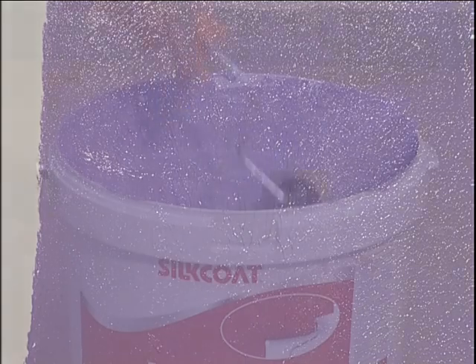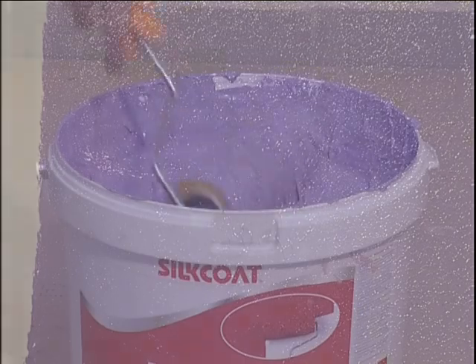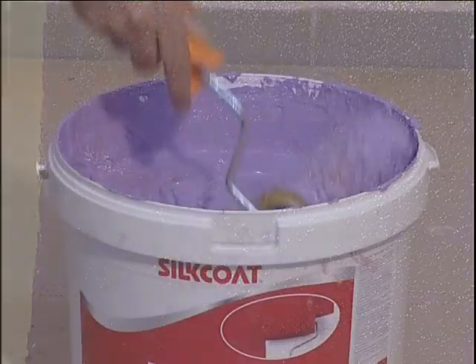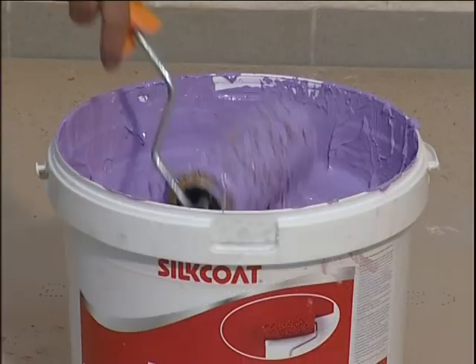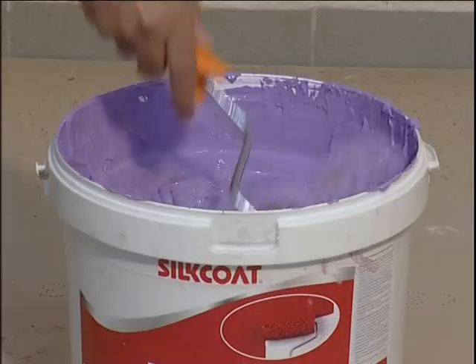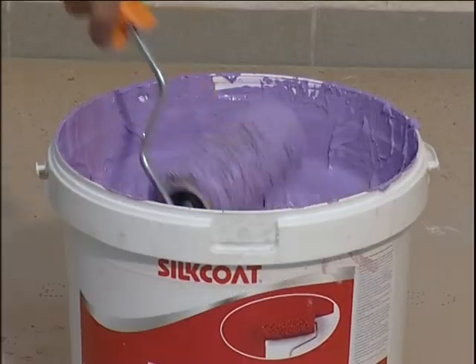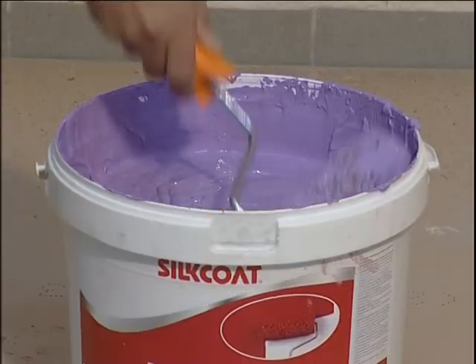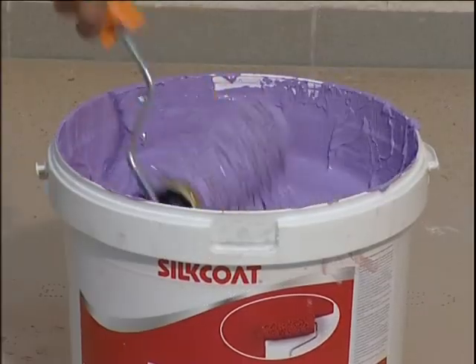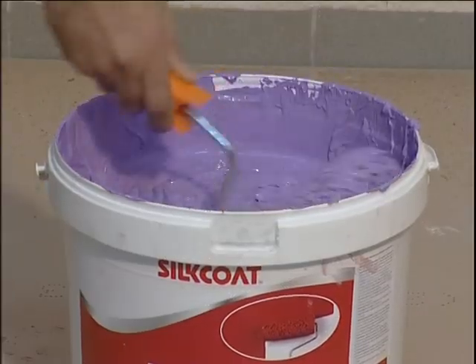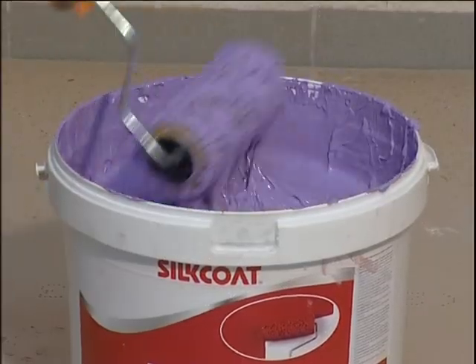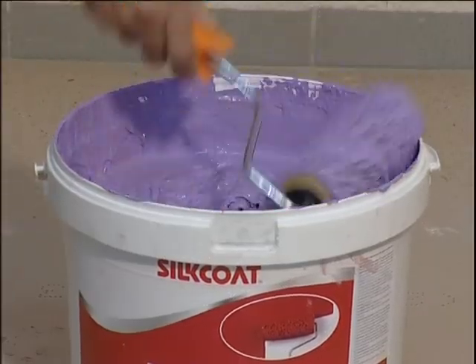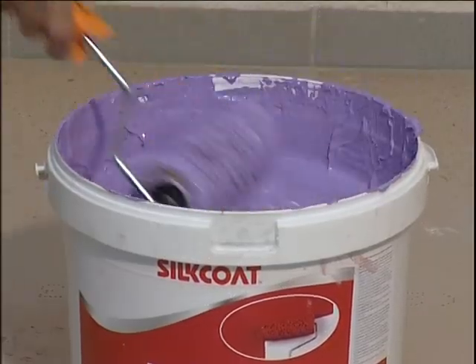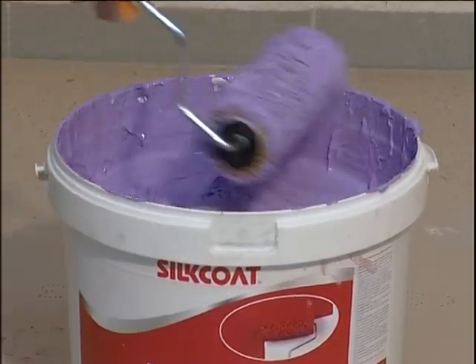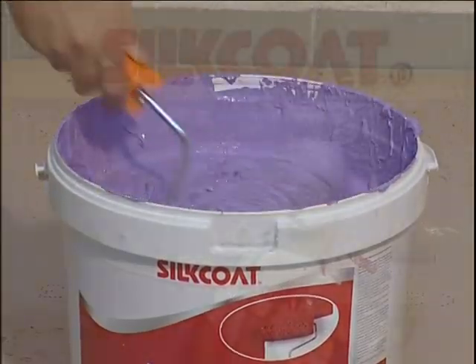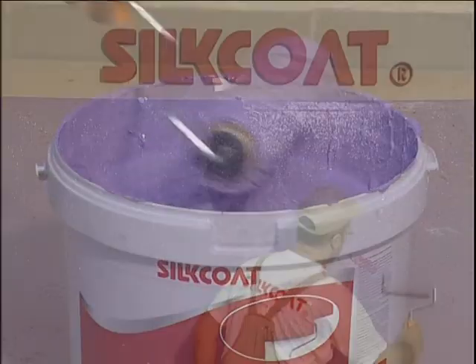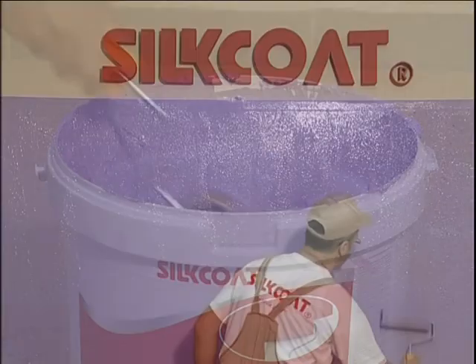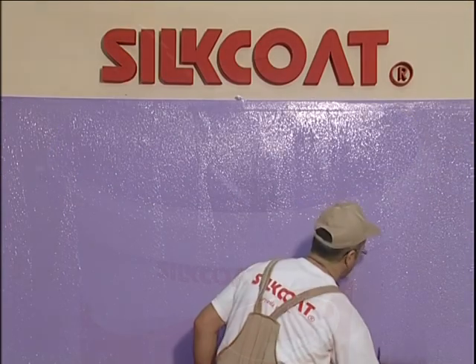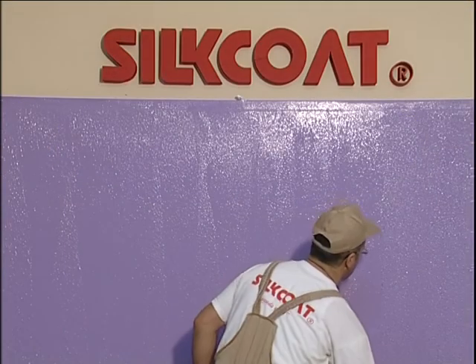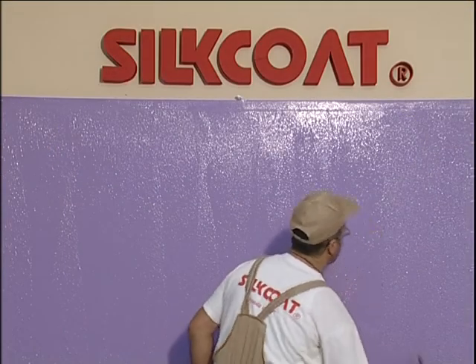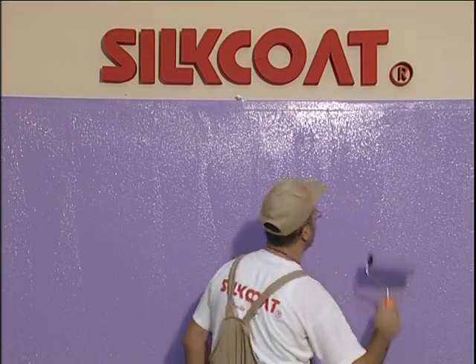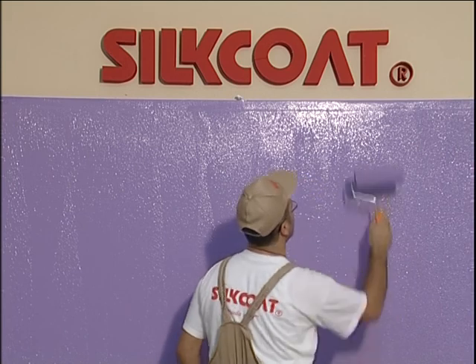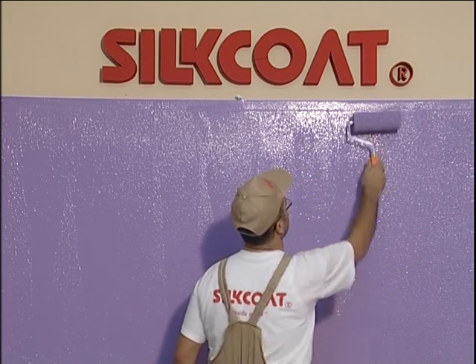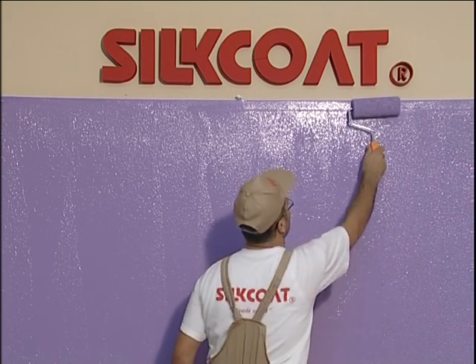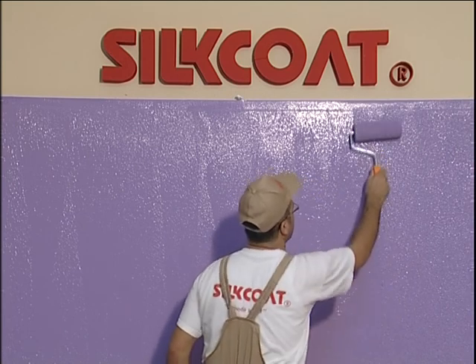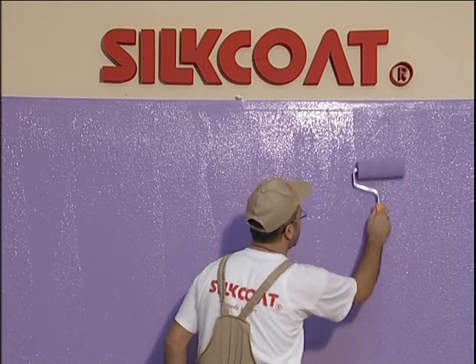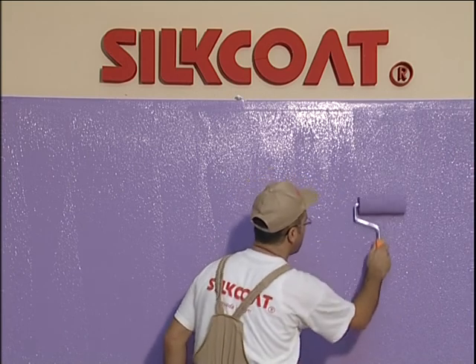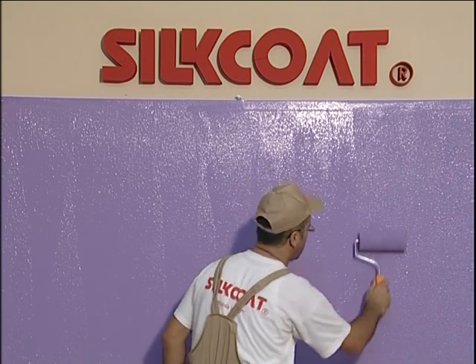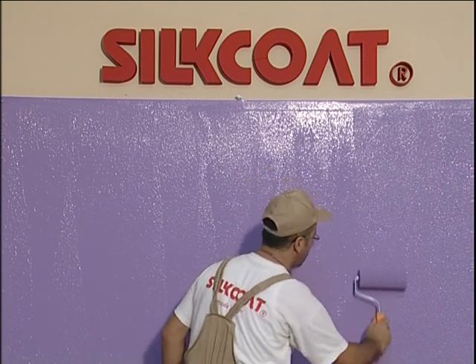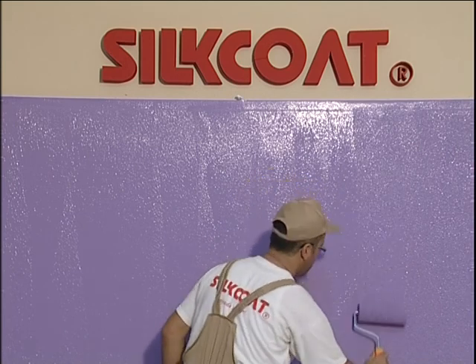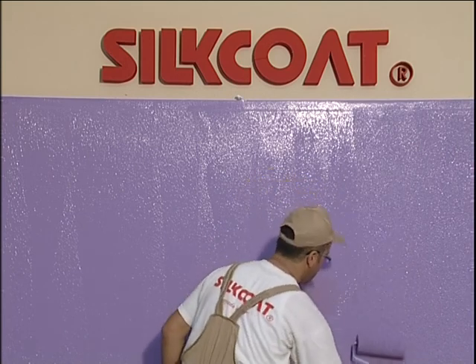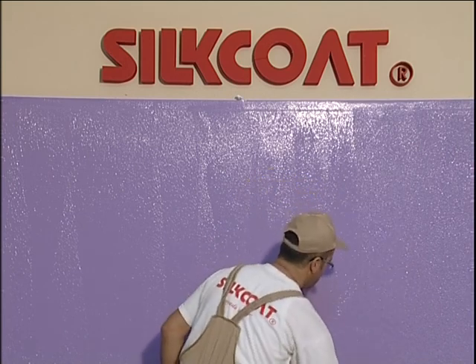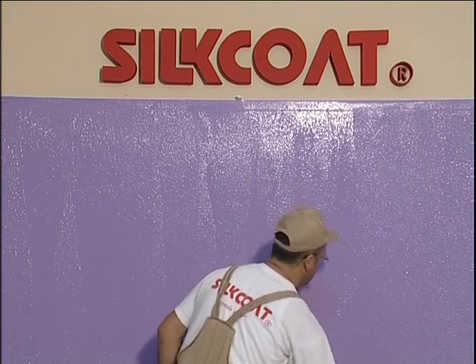Immediately after the application, a pattern is created with the help of a pattern roller, and the surface is made homogeneous.